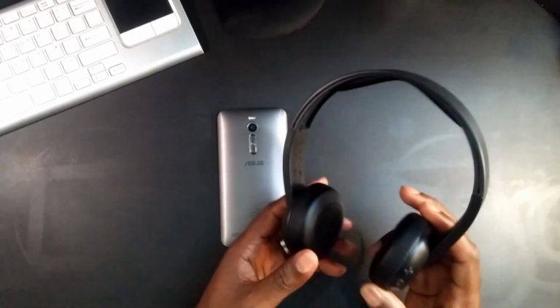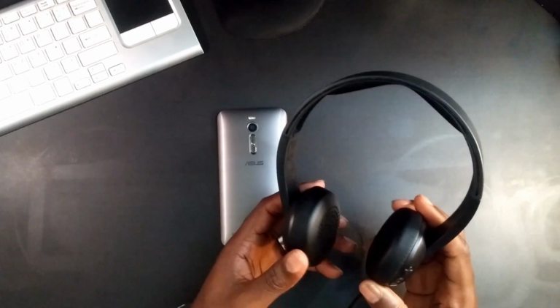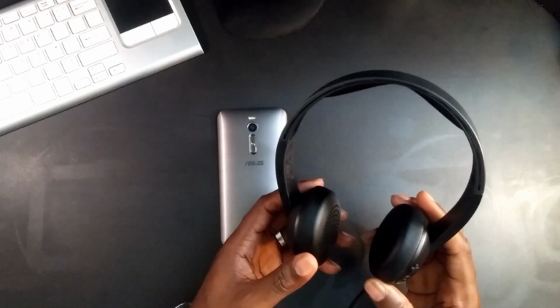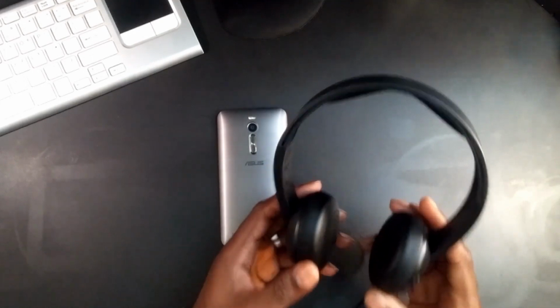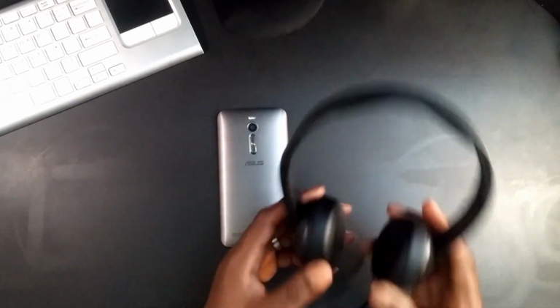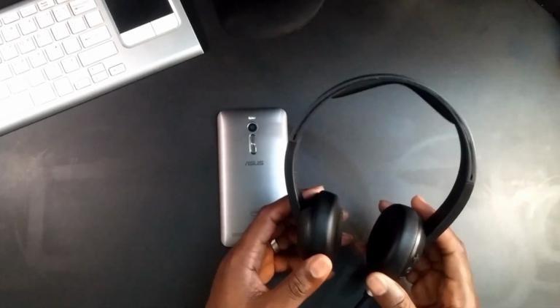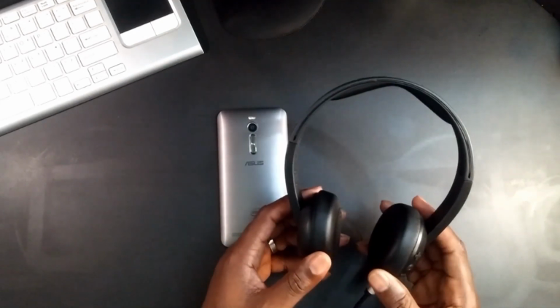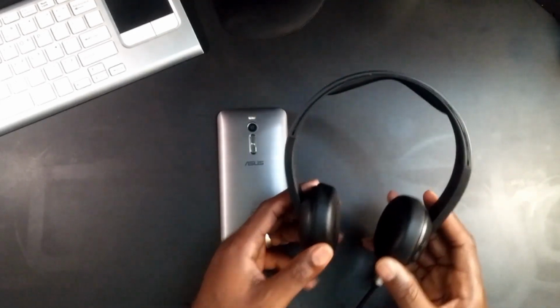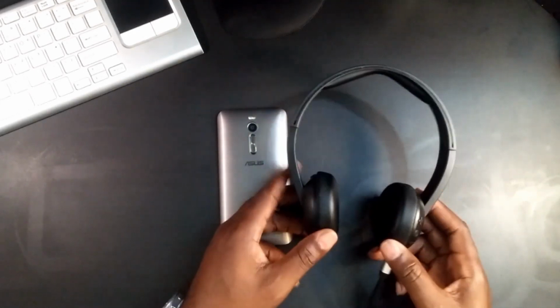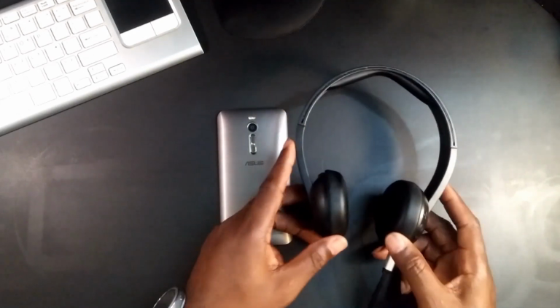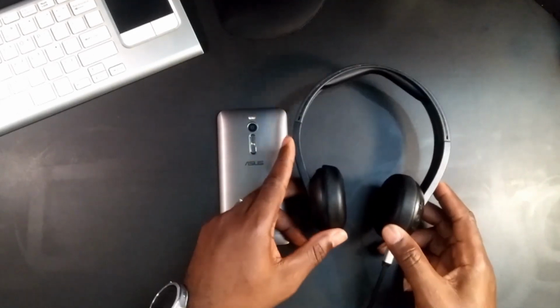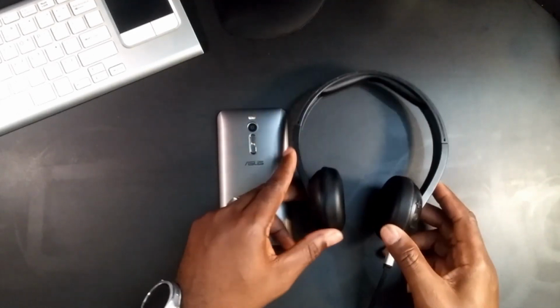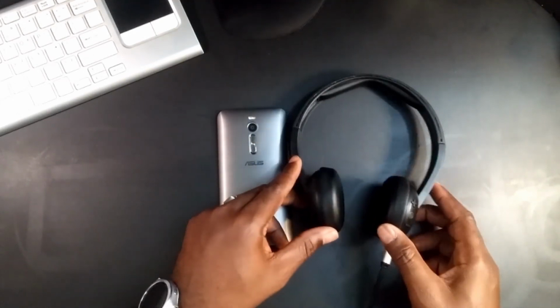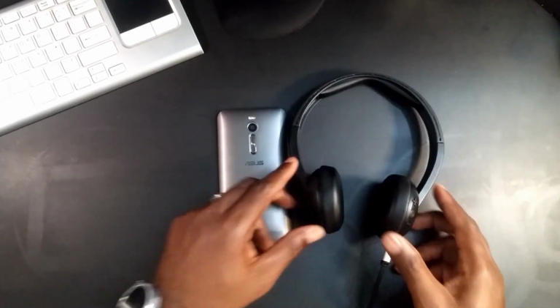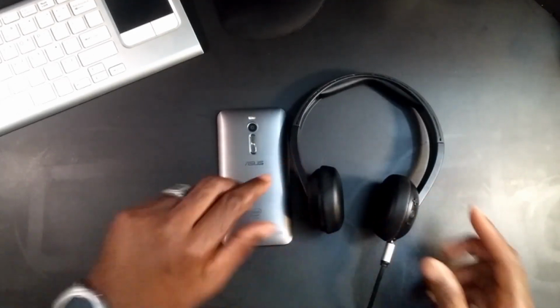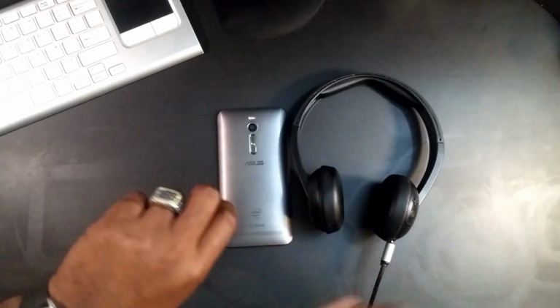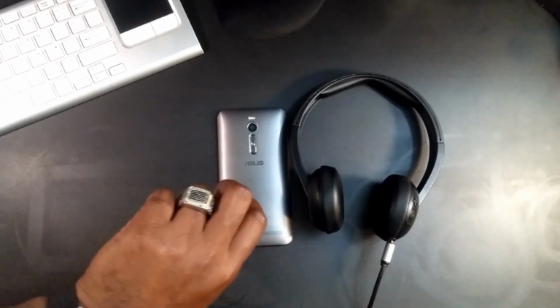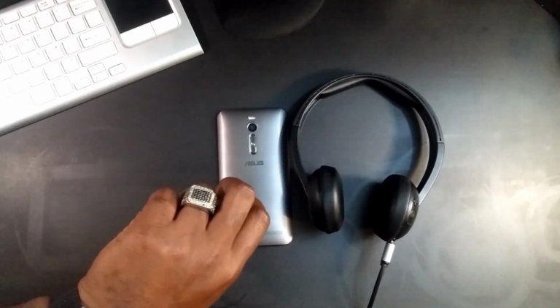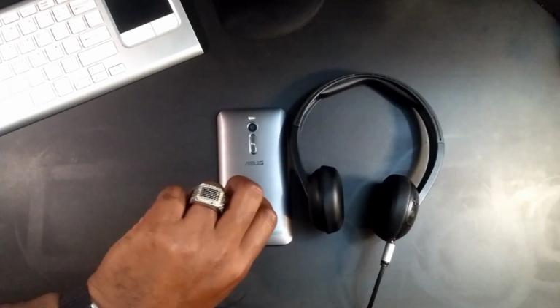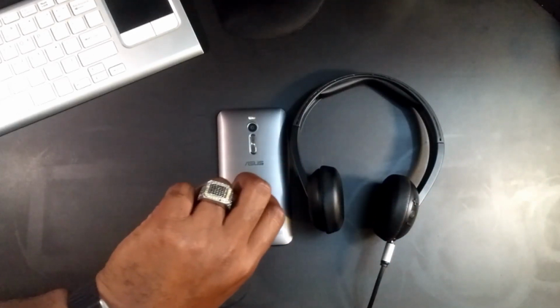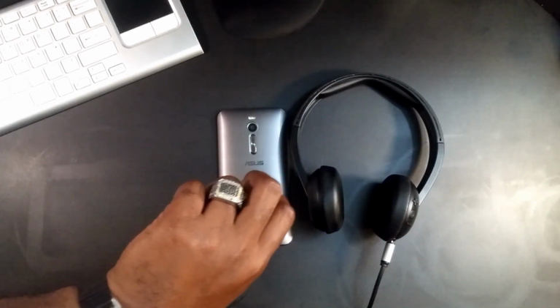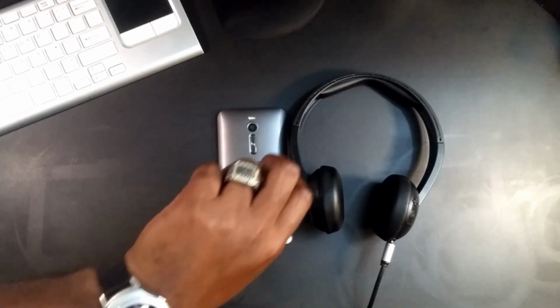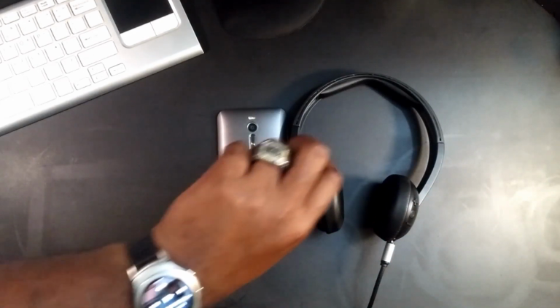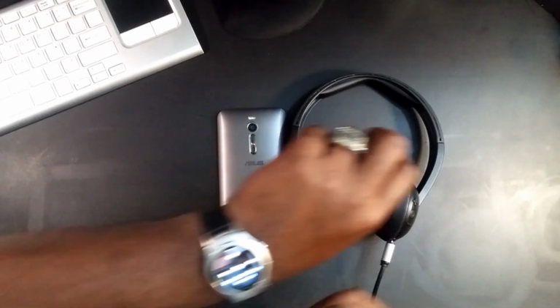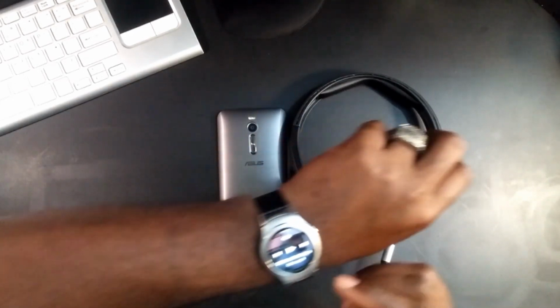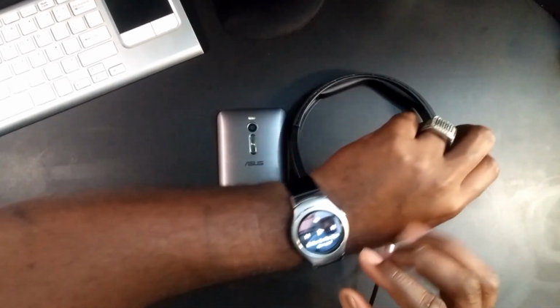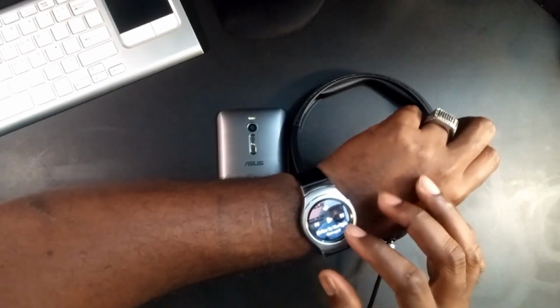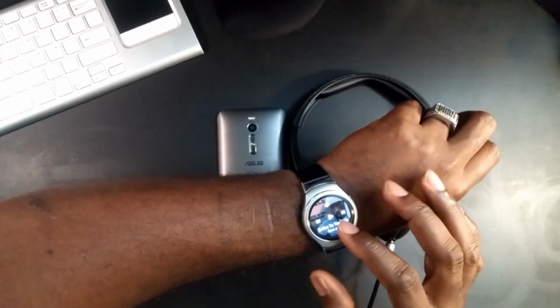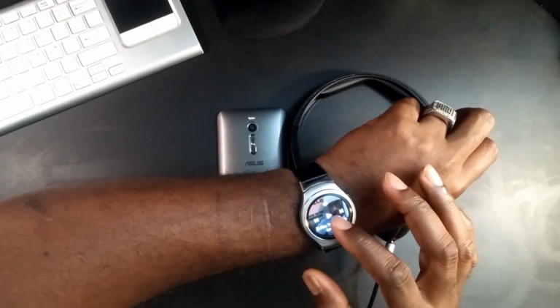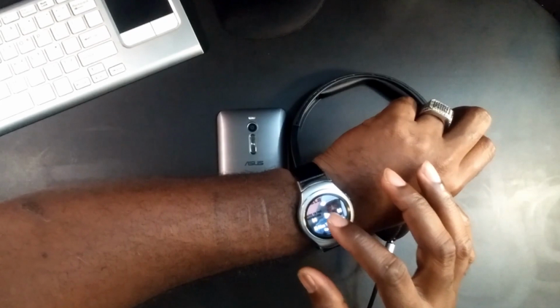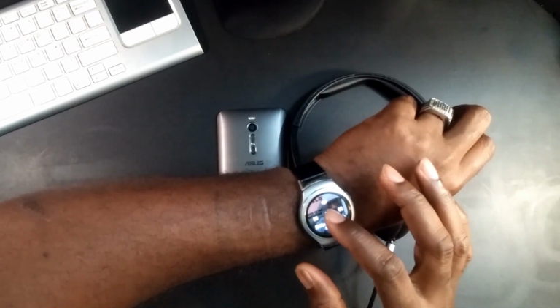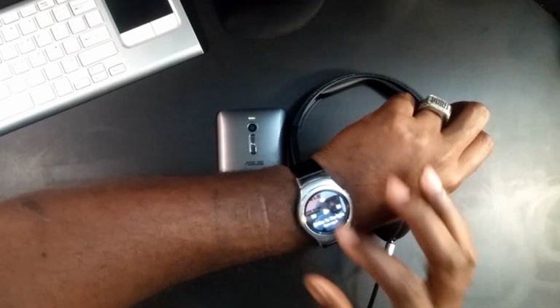The sound quality is really nice, guys. I'm gonna let you guys hear a little bit. Let's go ahead and play something.